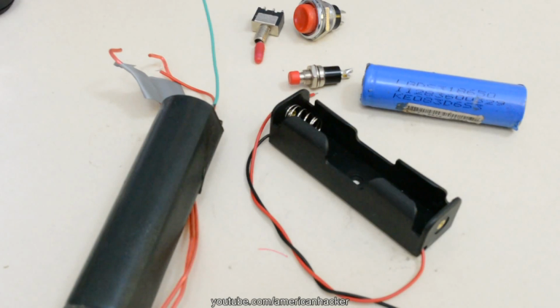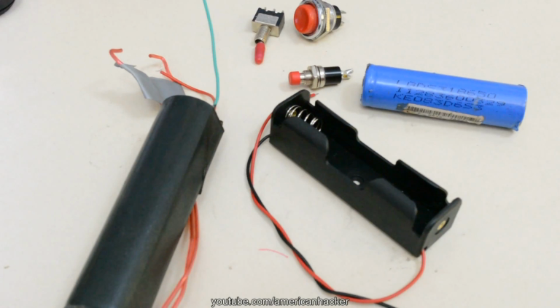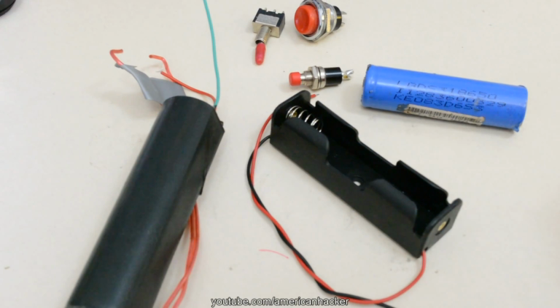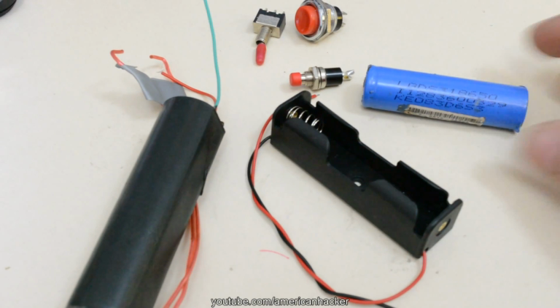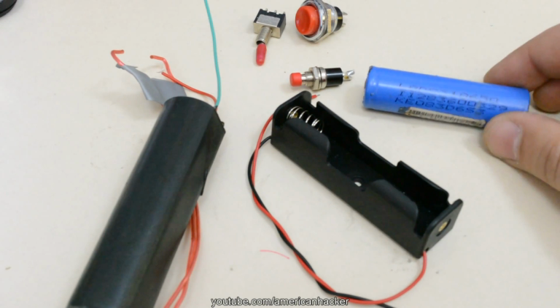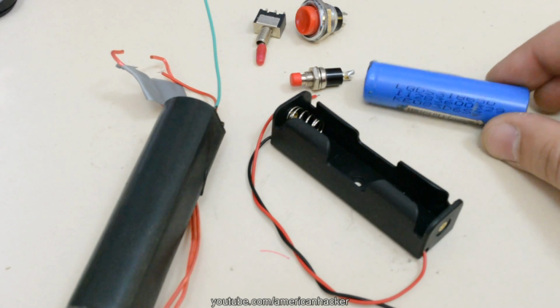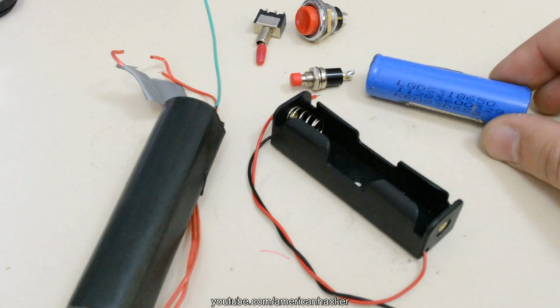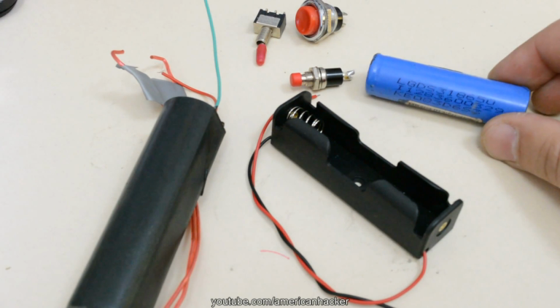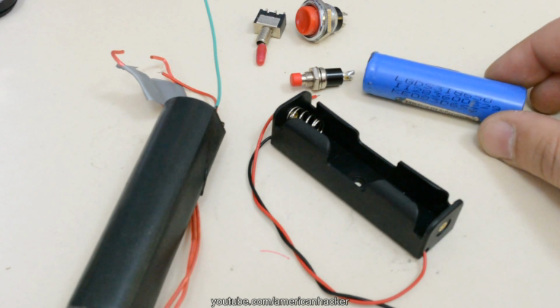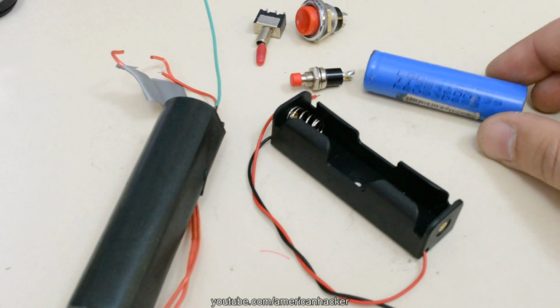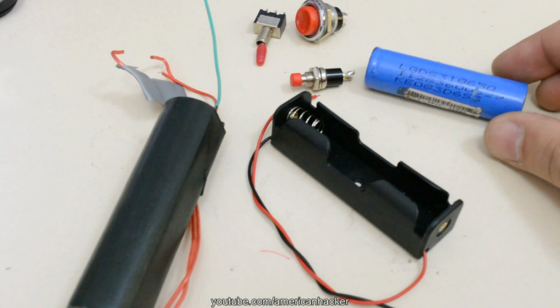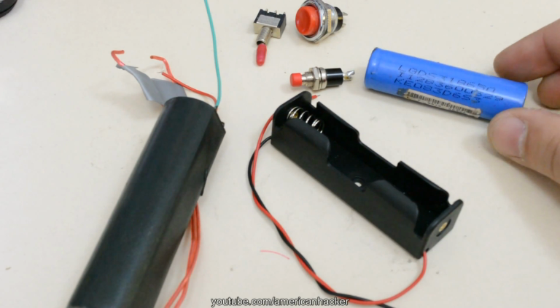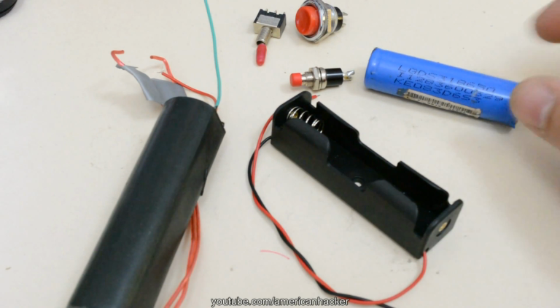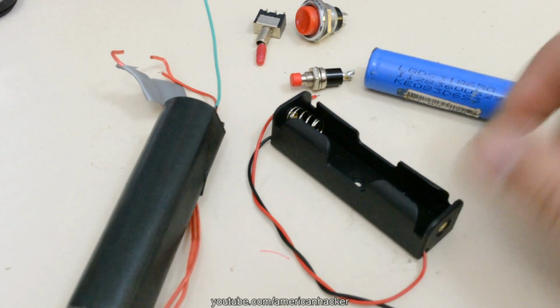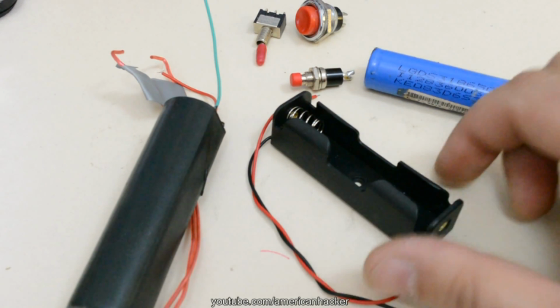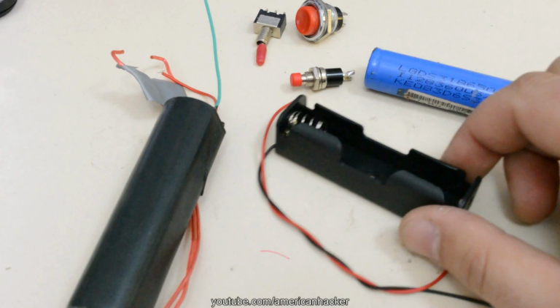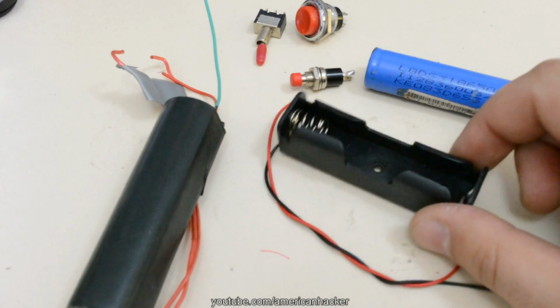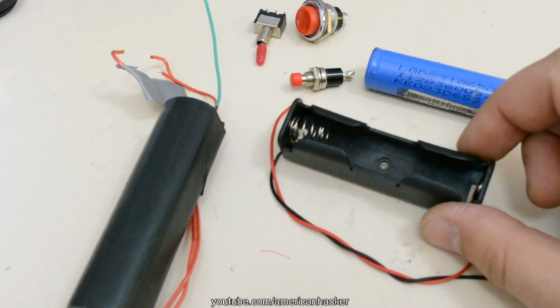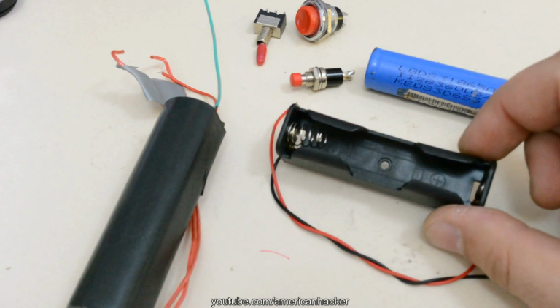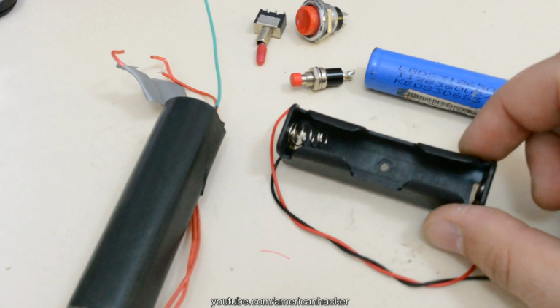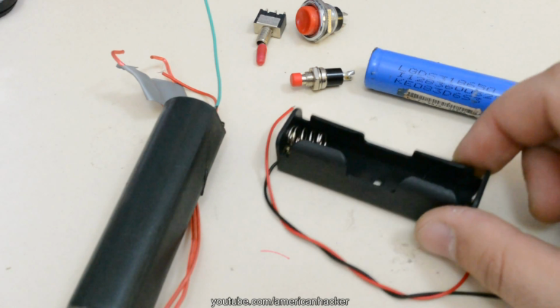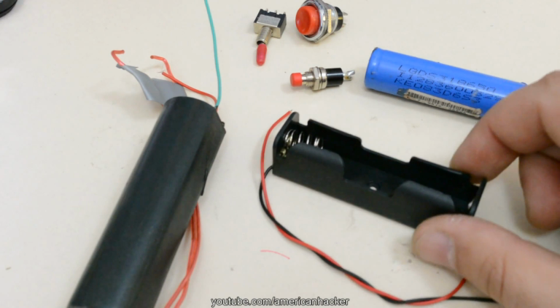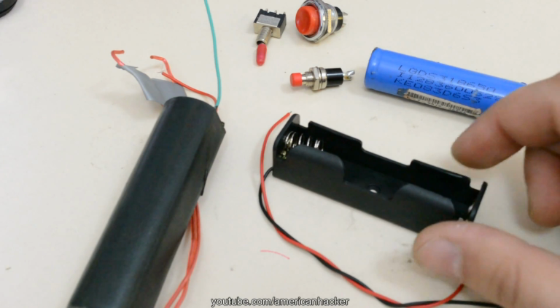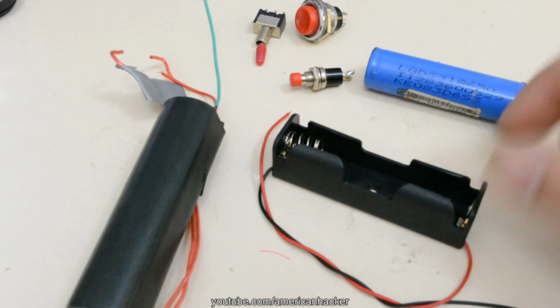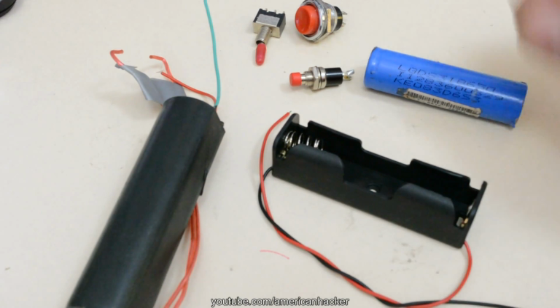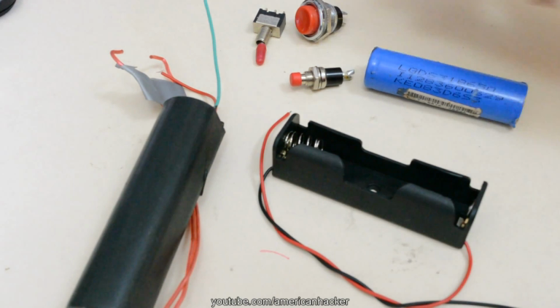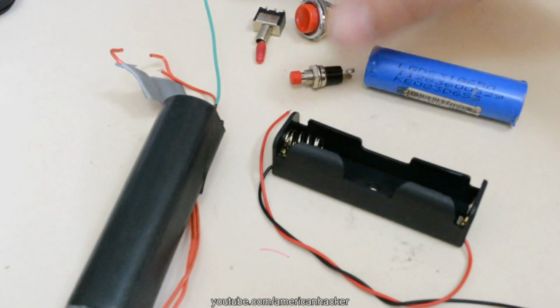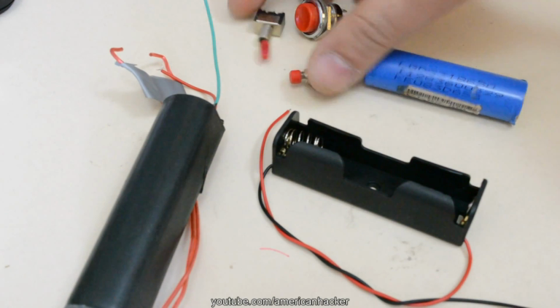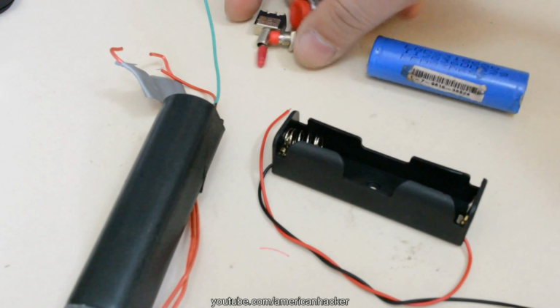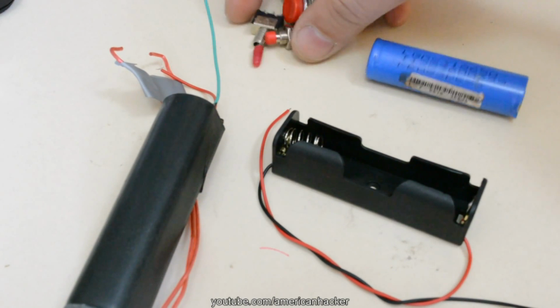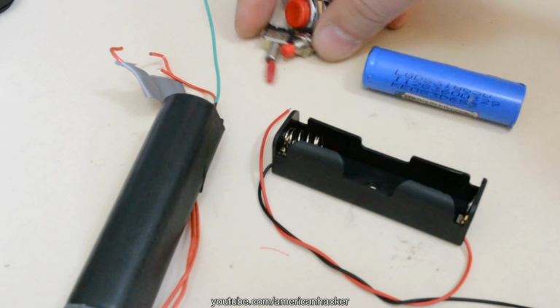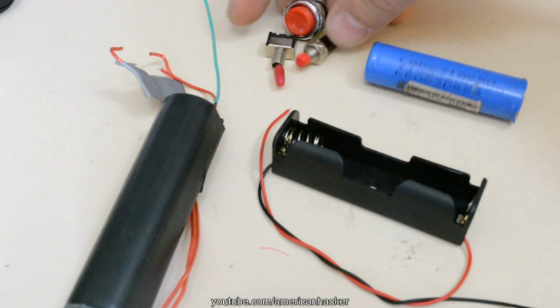Hello Hacktubers, today we are making a stun gun with 1 million volts.